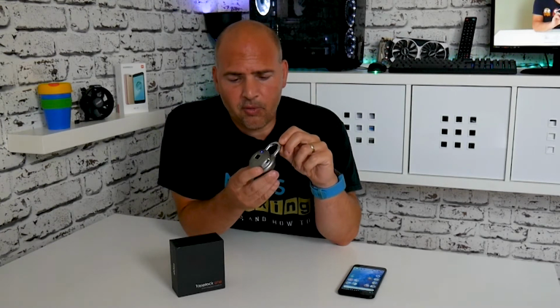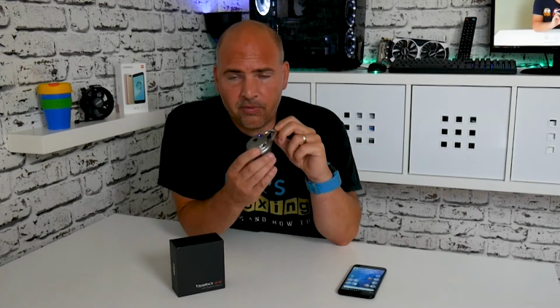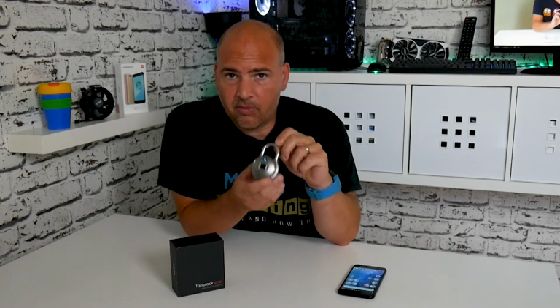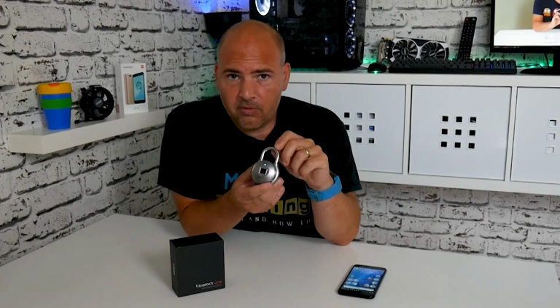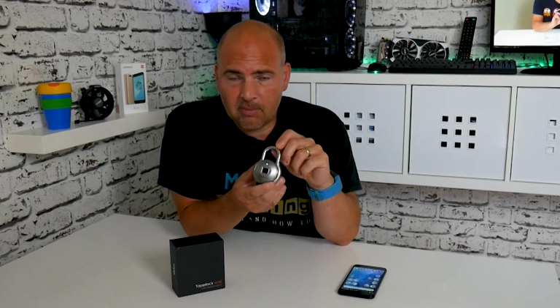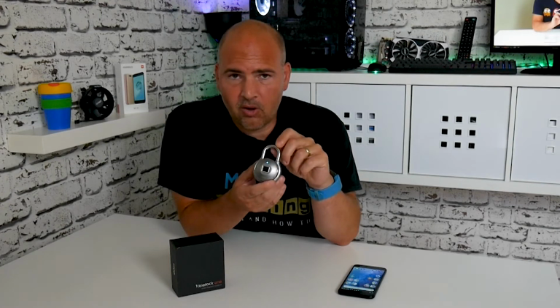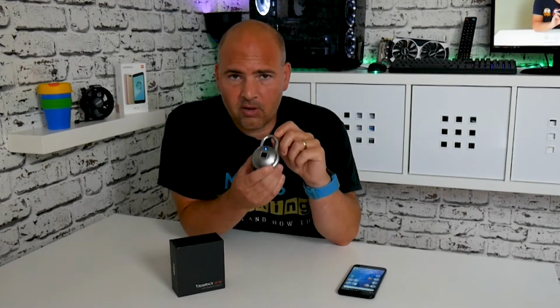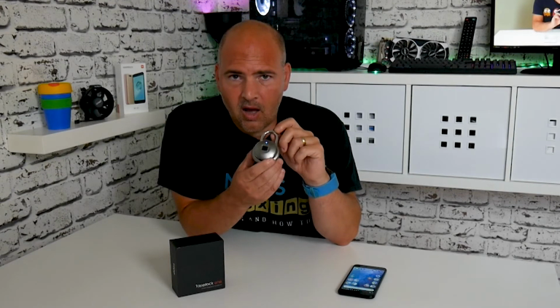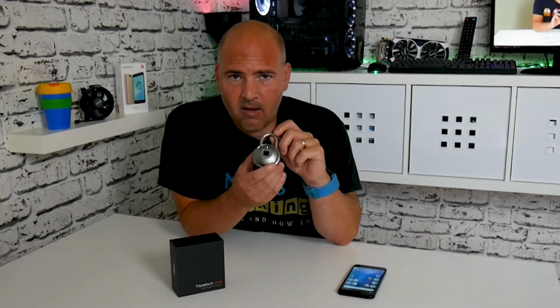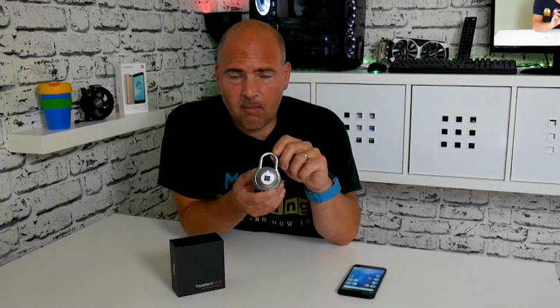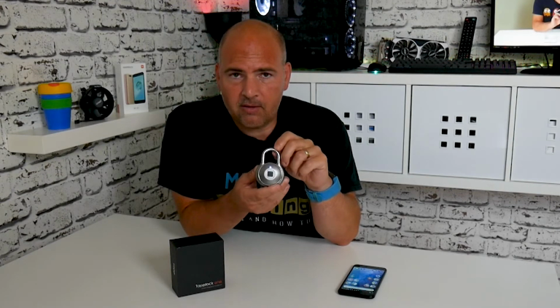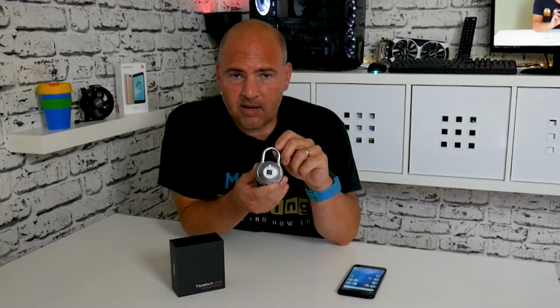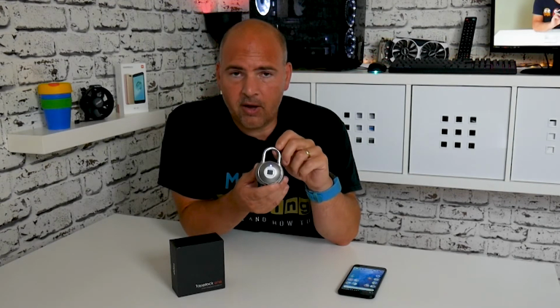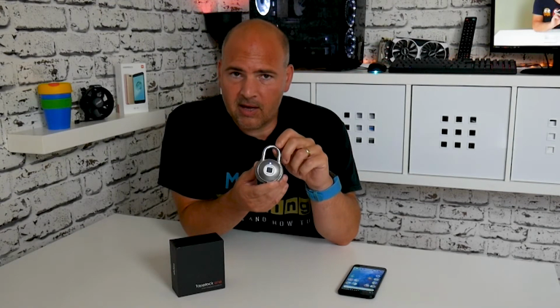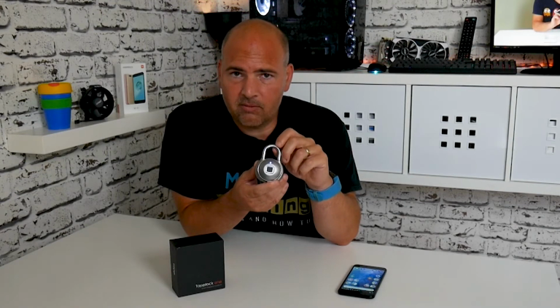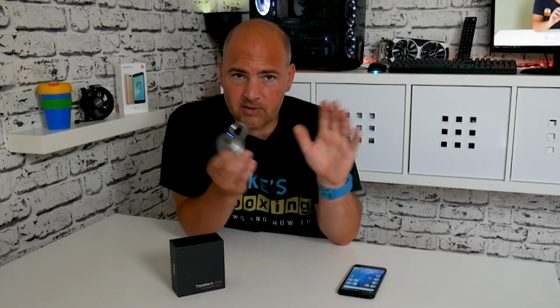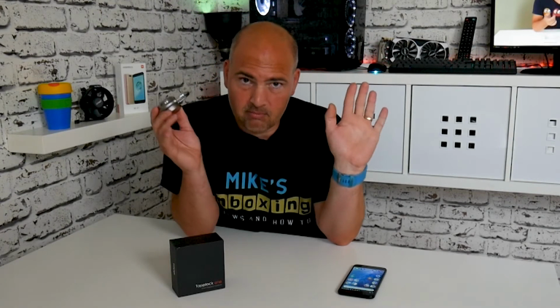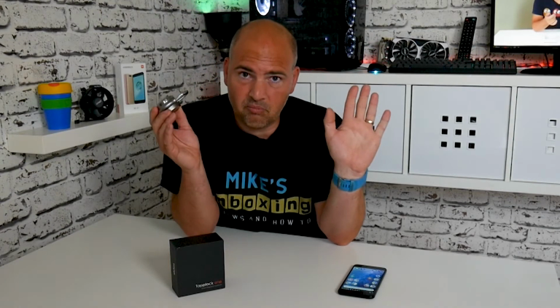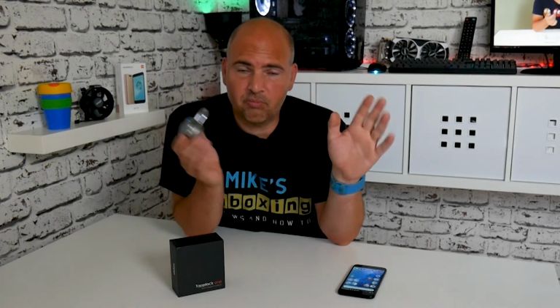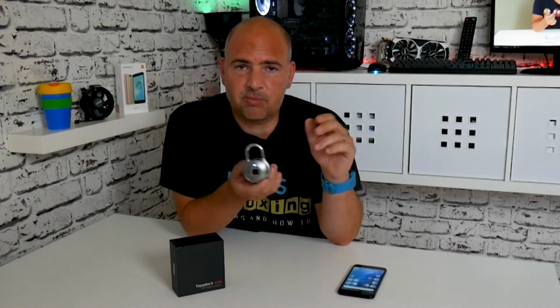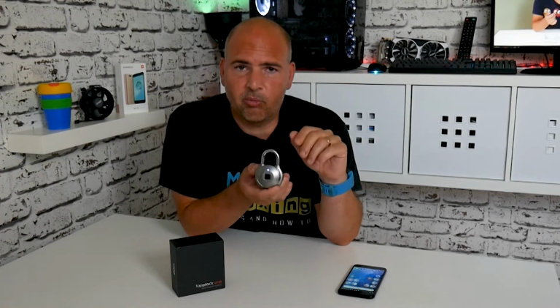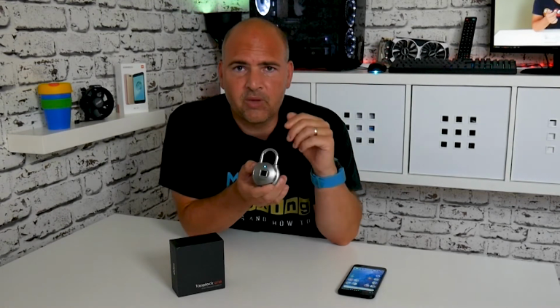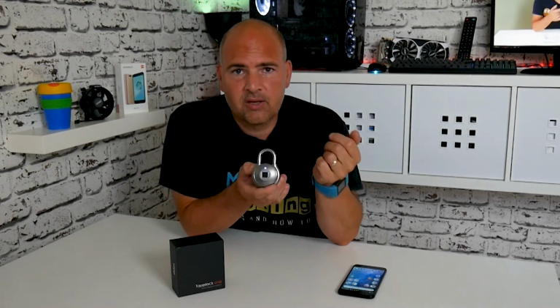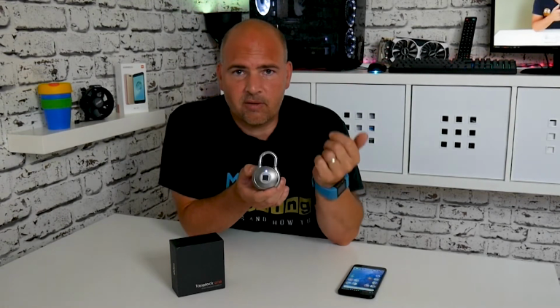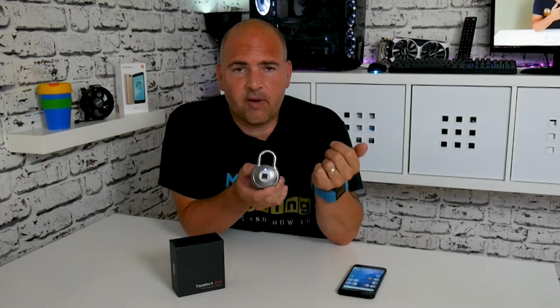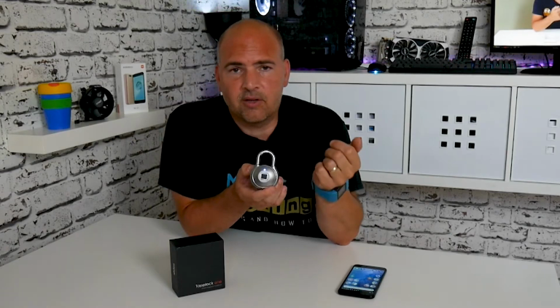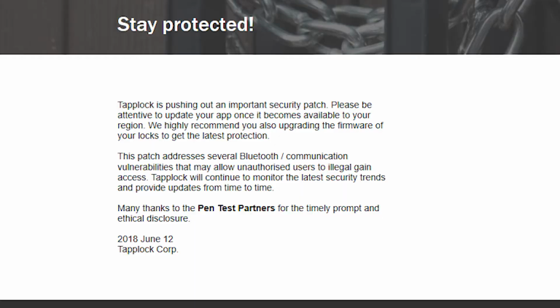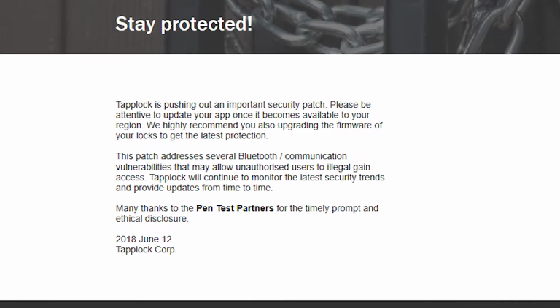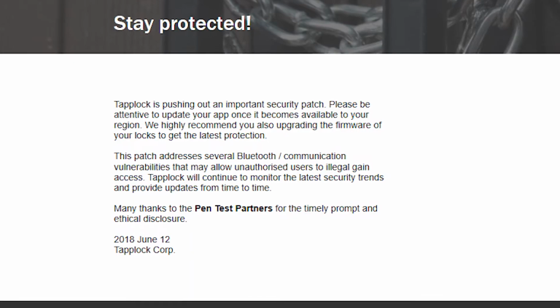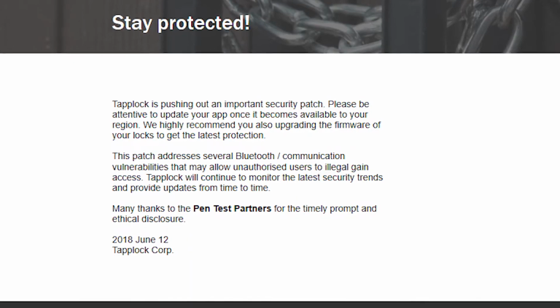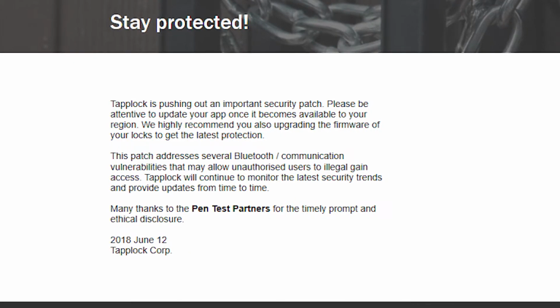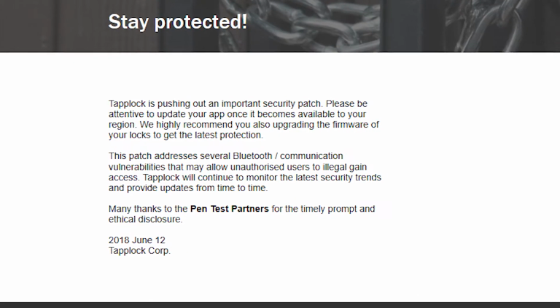So TapLock have come out and said, hands up, there's a problem. So they've created a new firmware for the device.